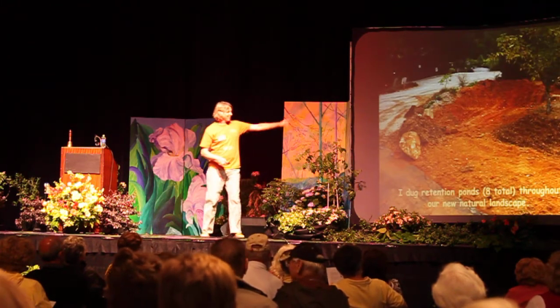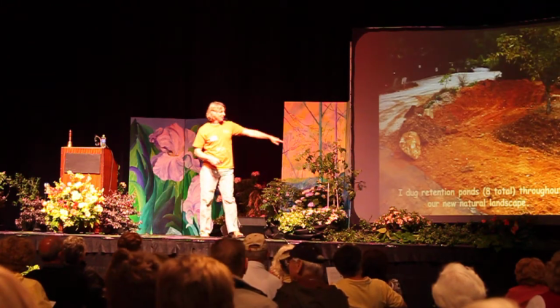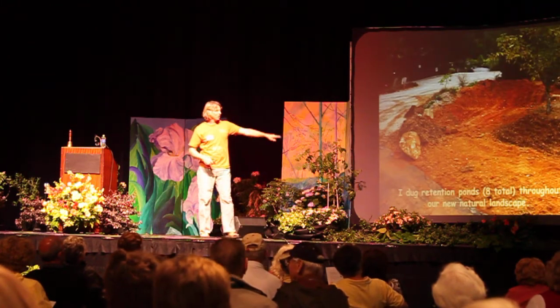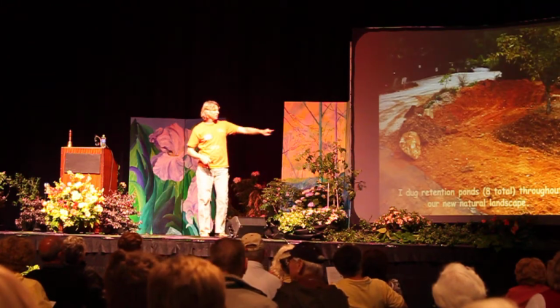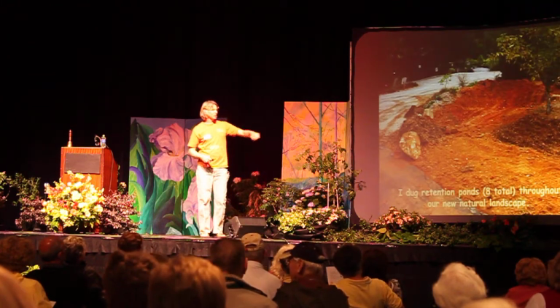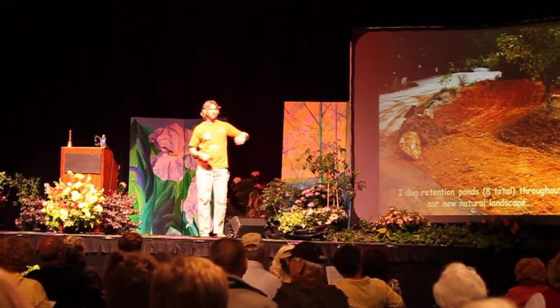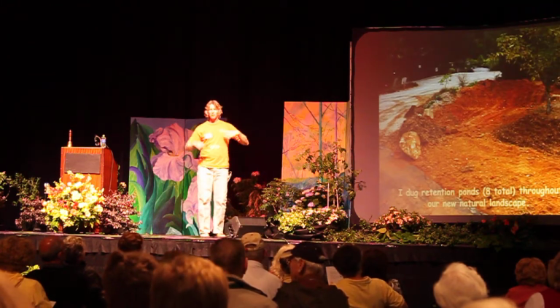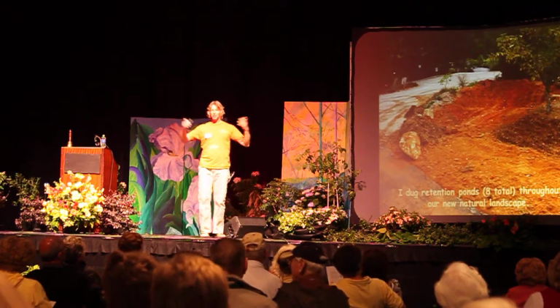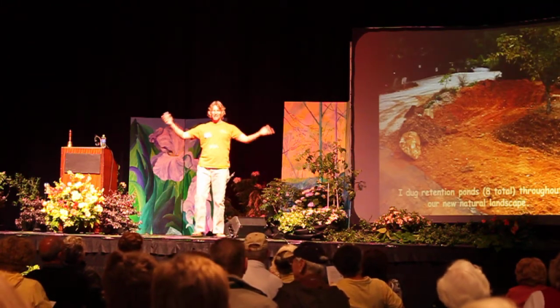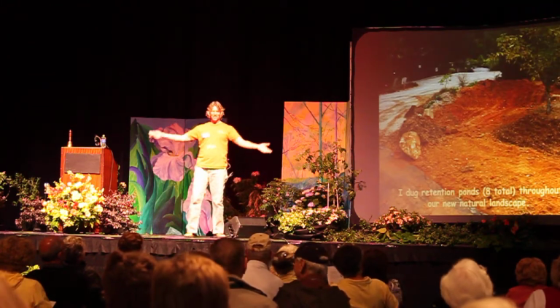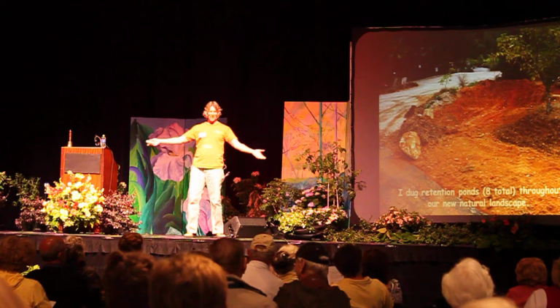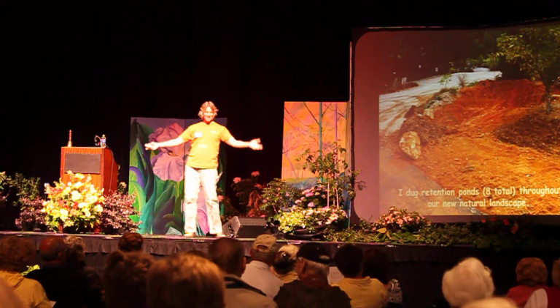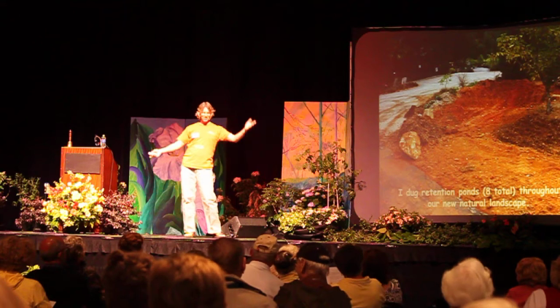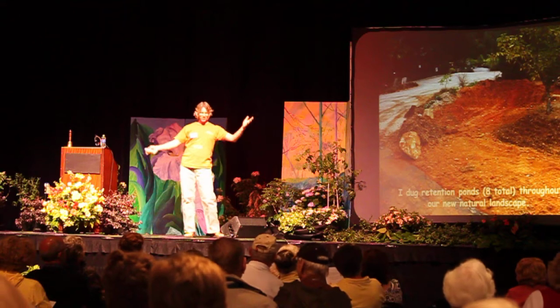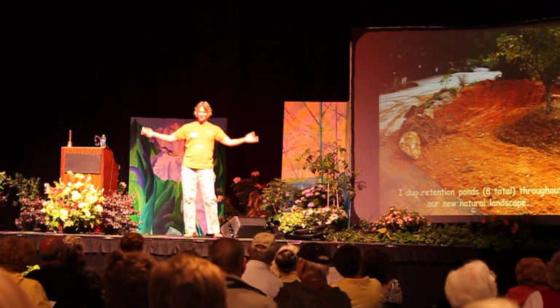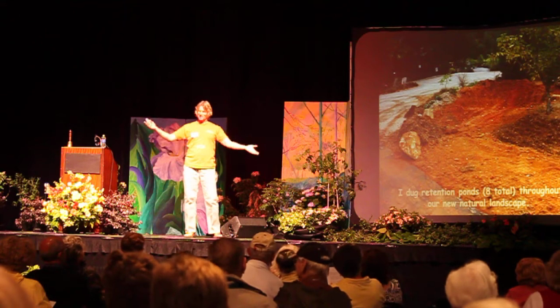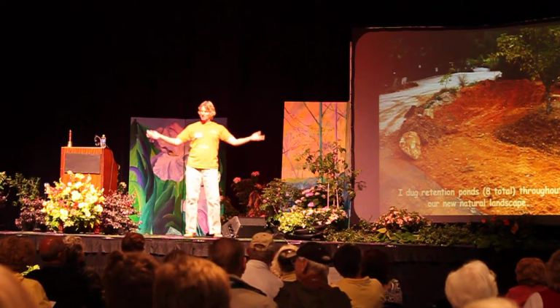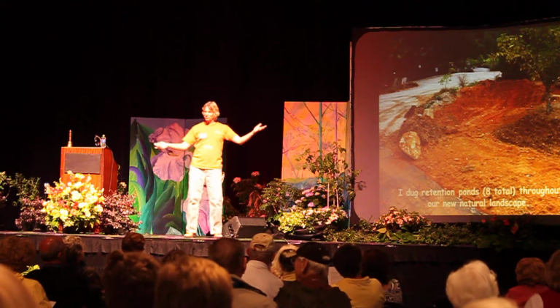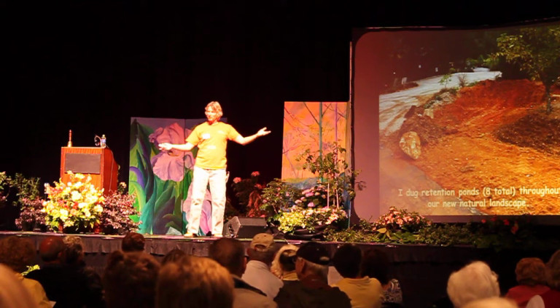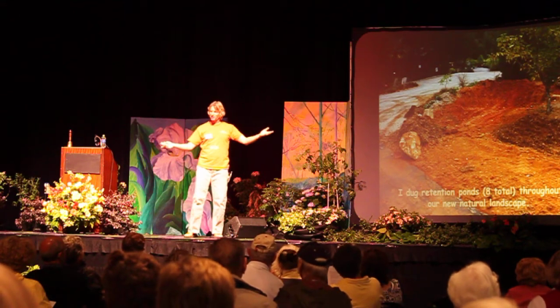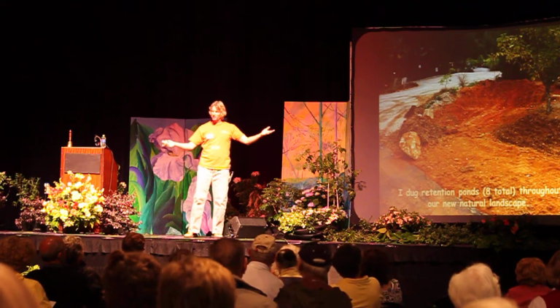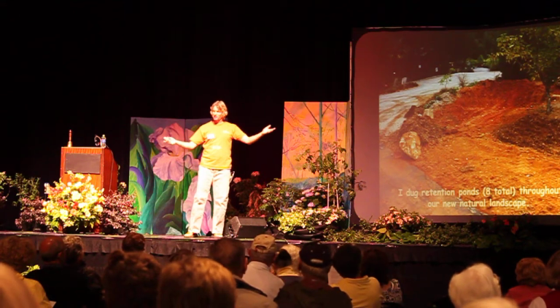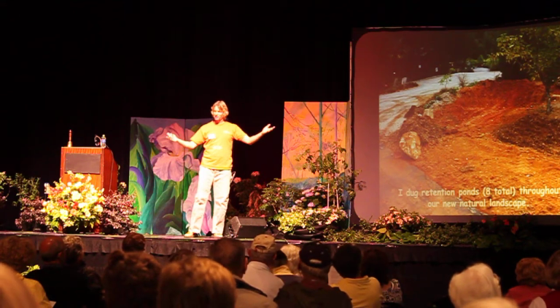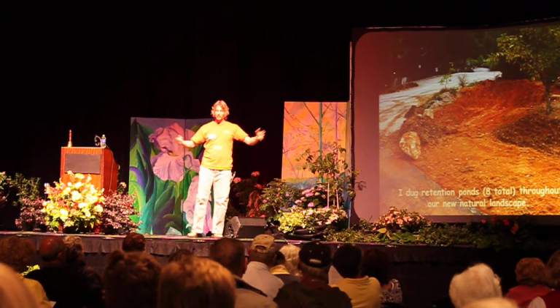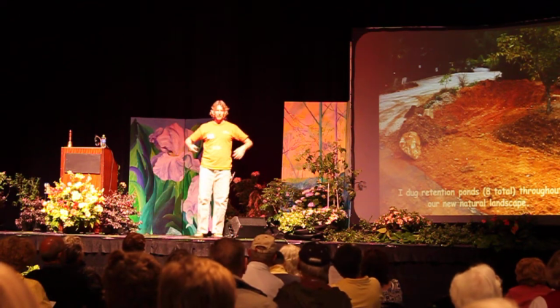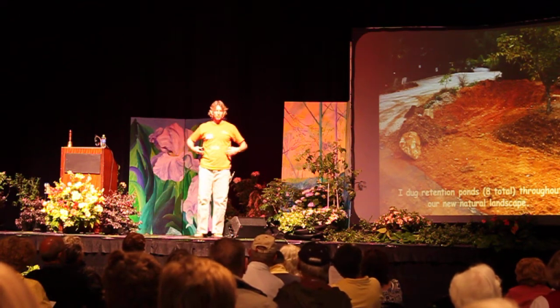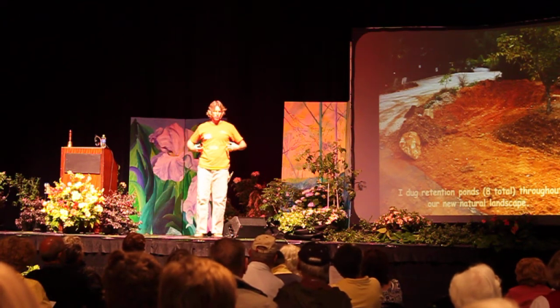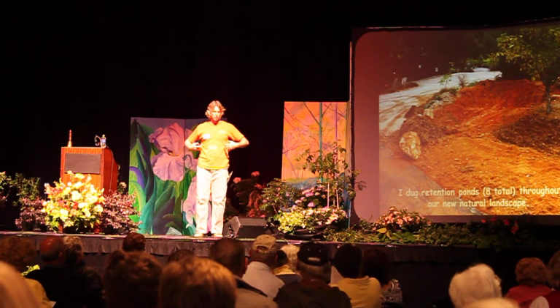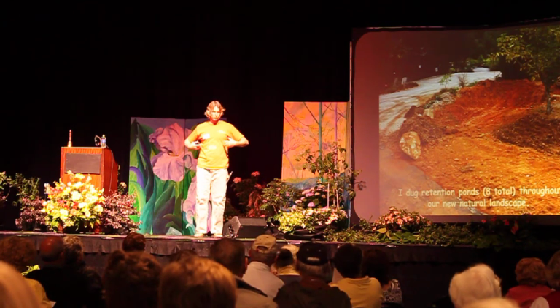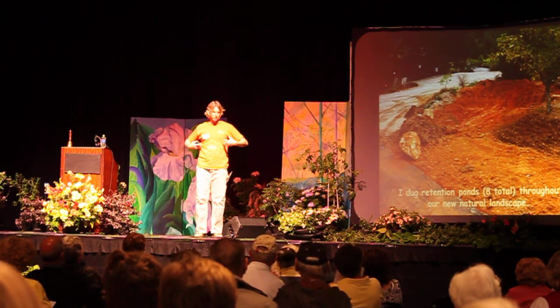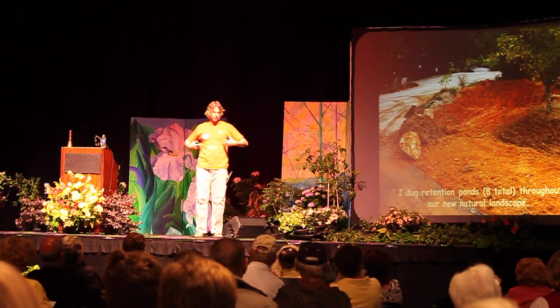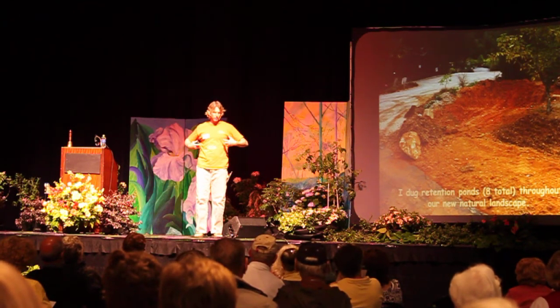Here's another retention pond — we have eight total retention ponds on the property.